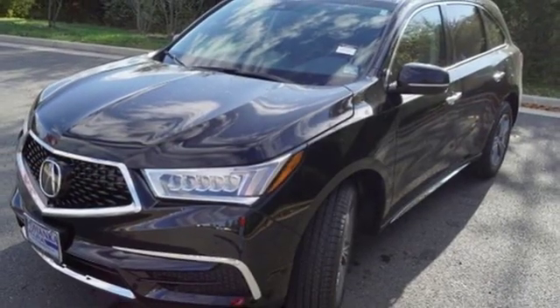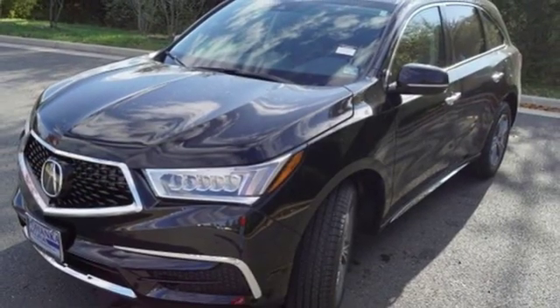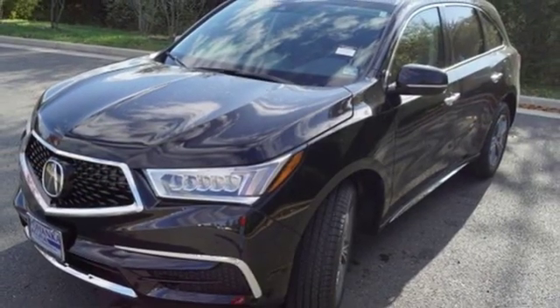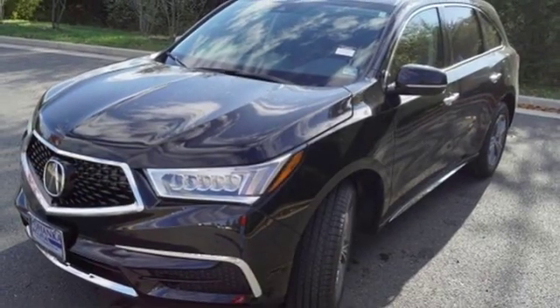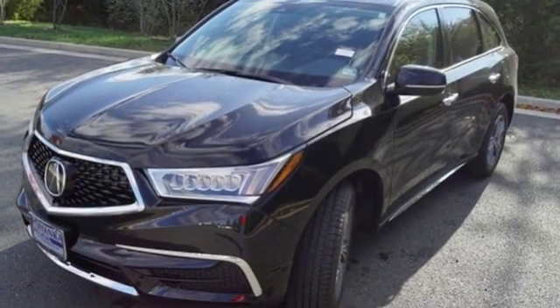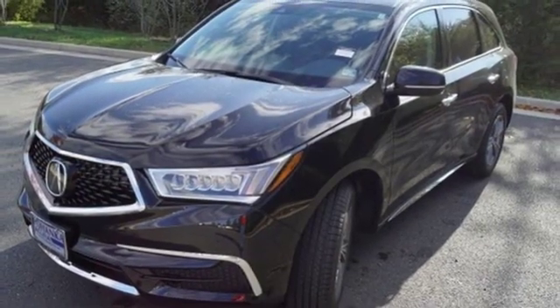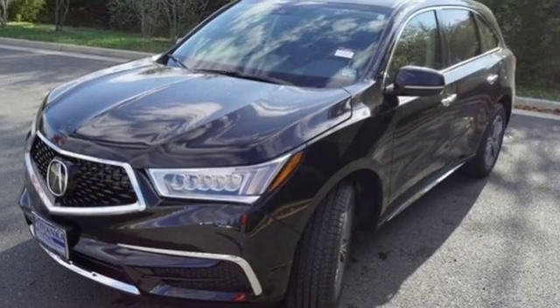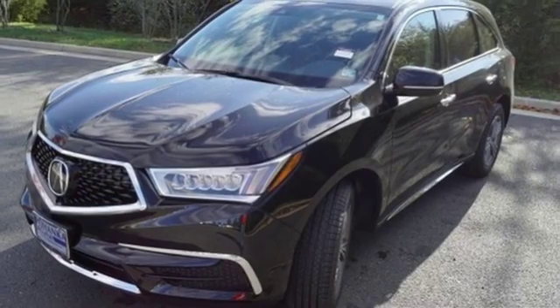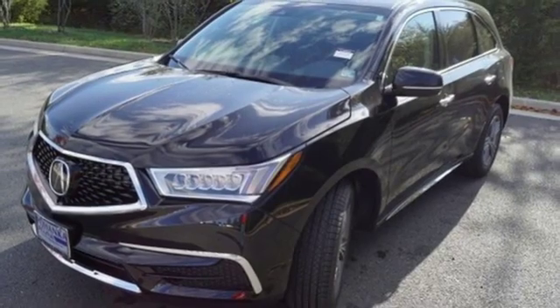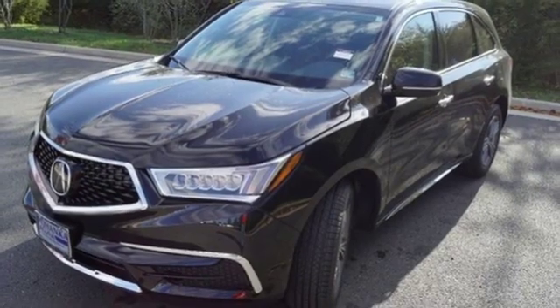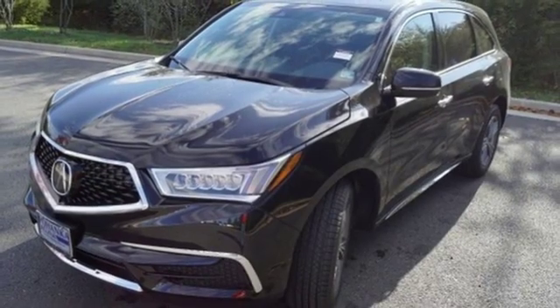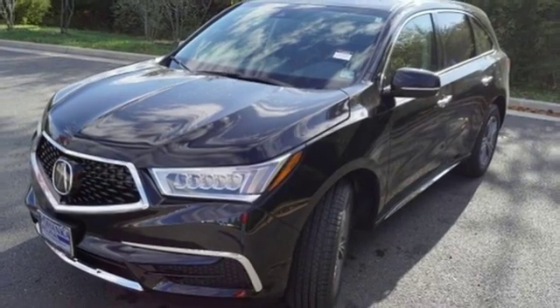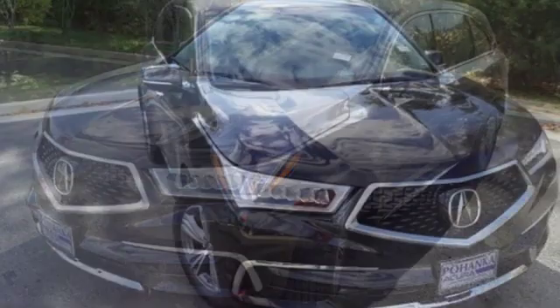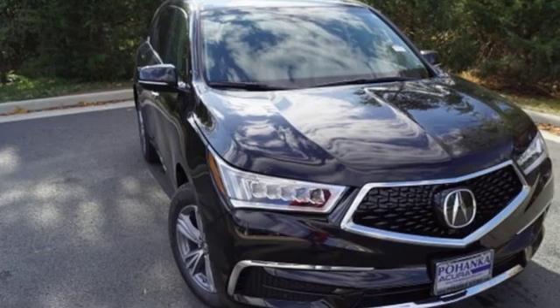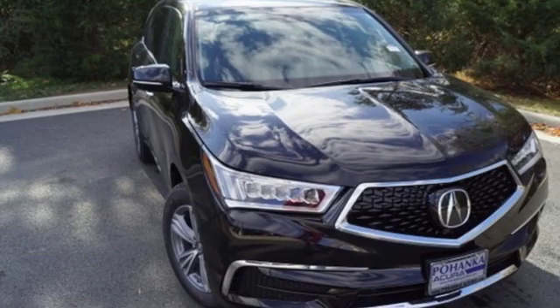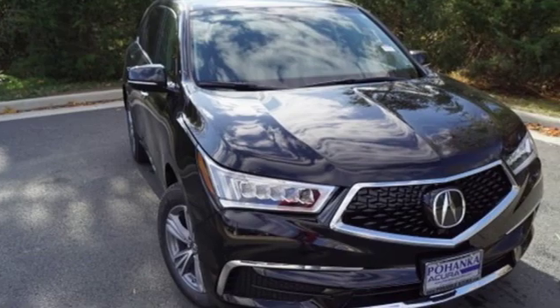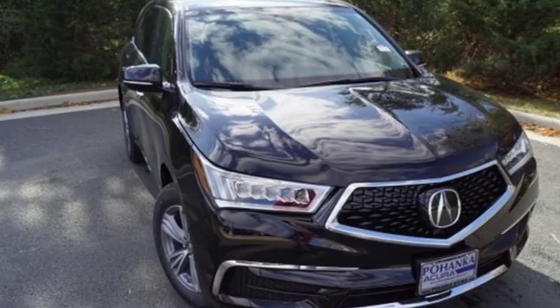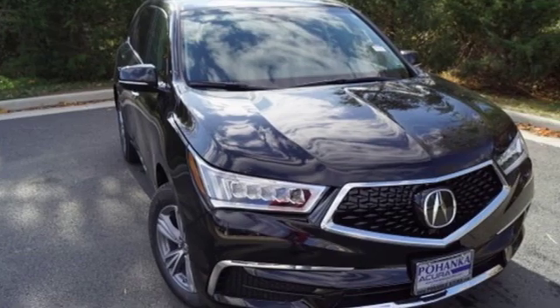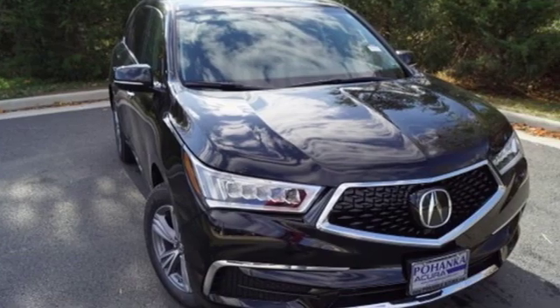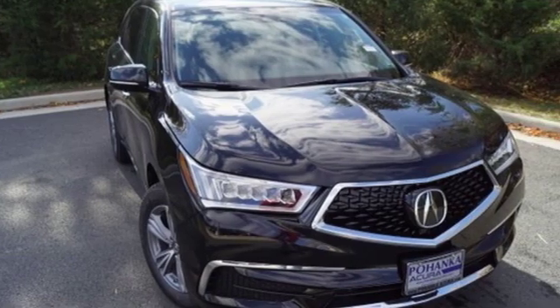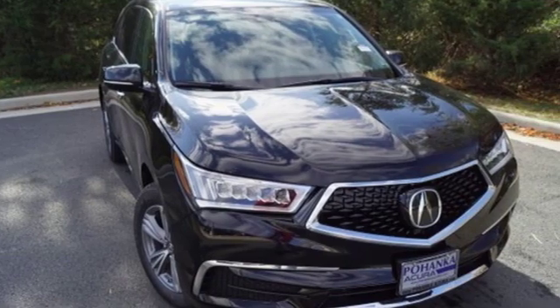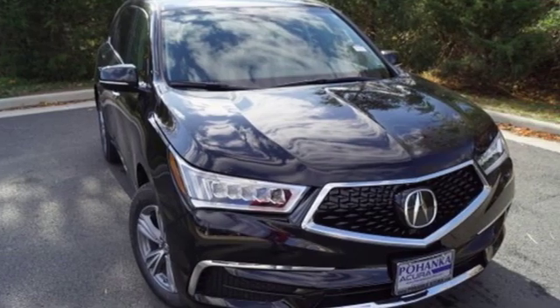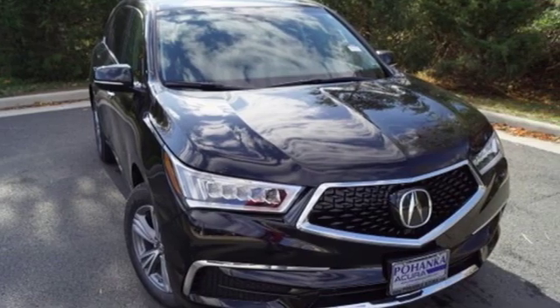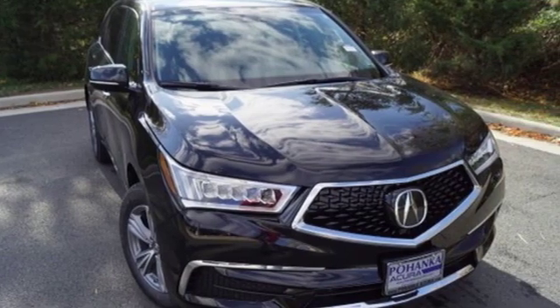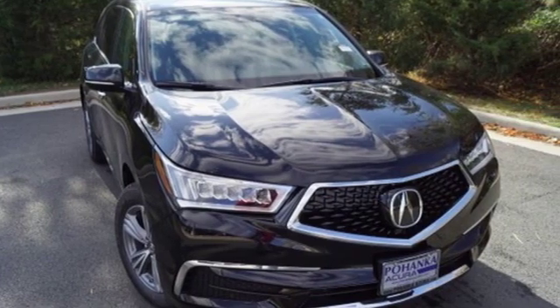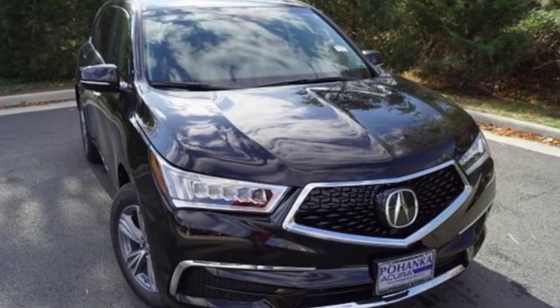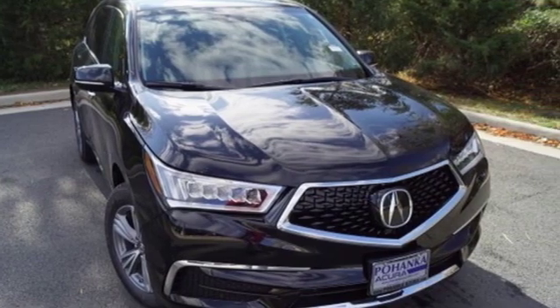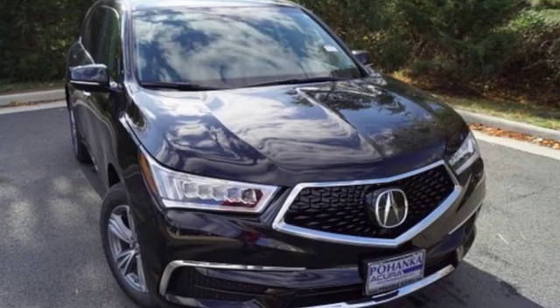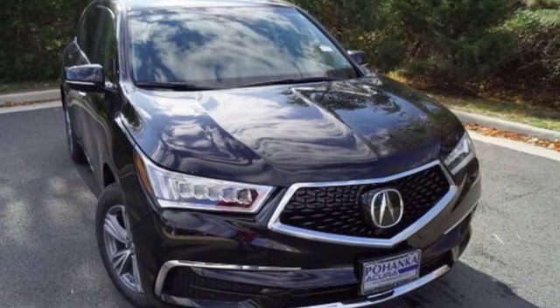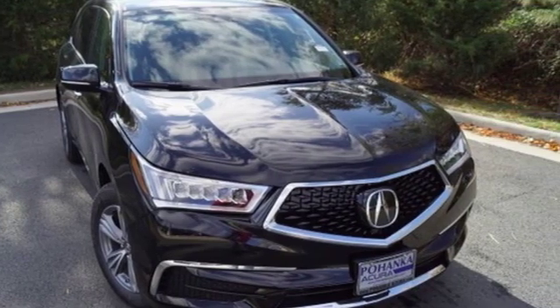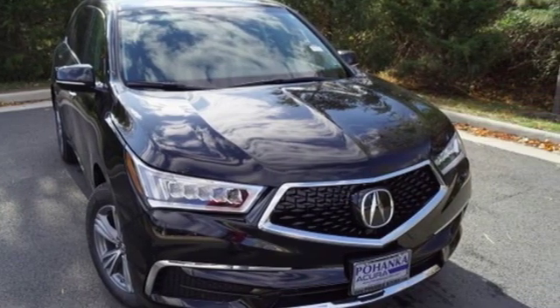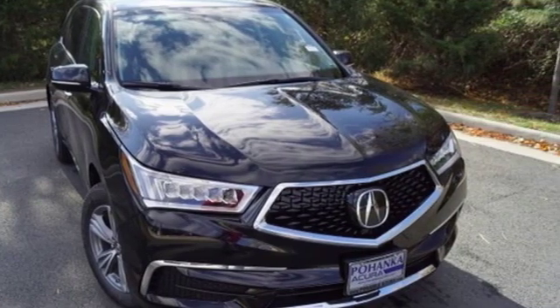Acura has a legacy of innovation, a legacy that continues here. The time is now. See it for yourself today.